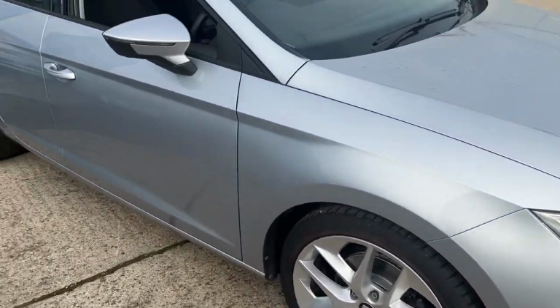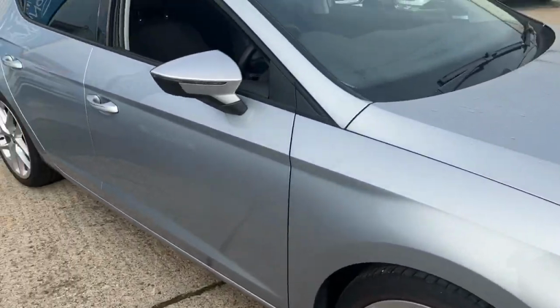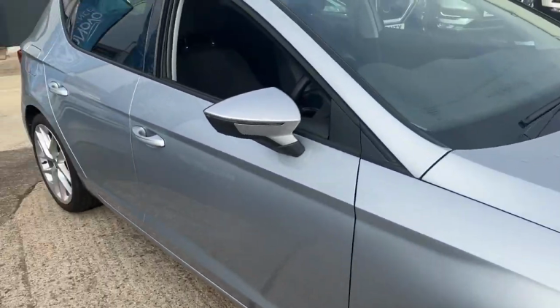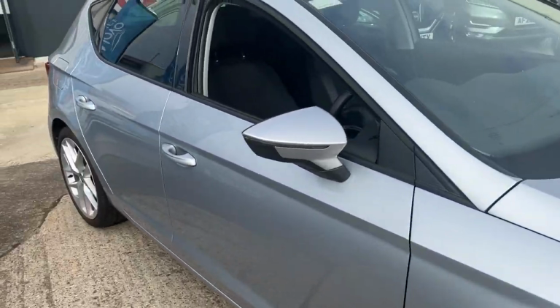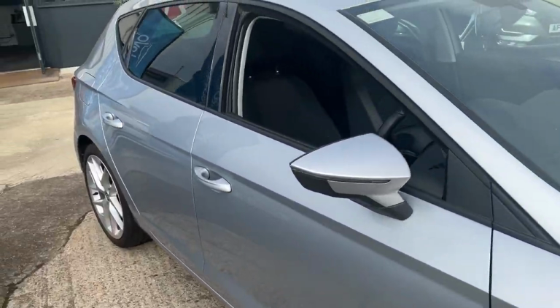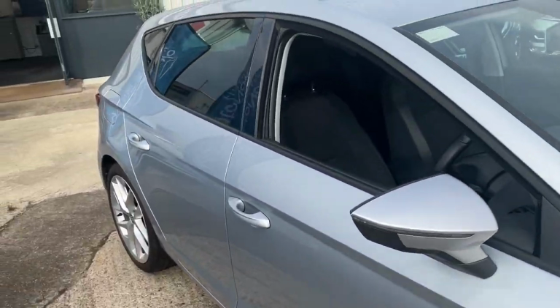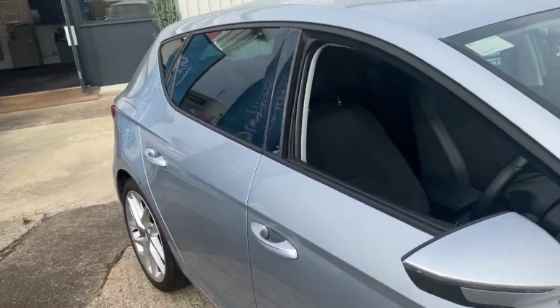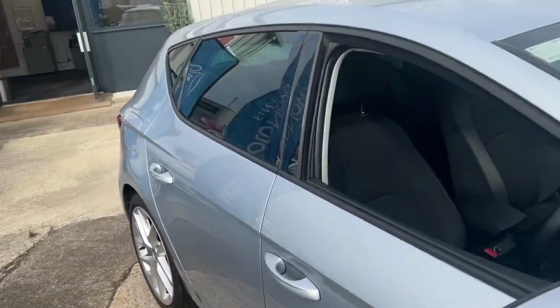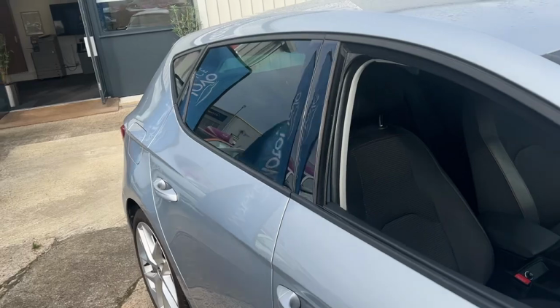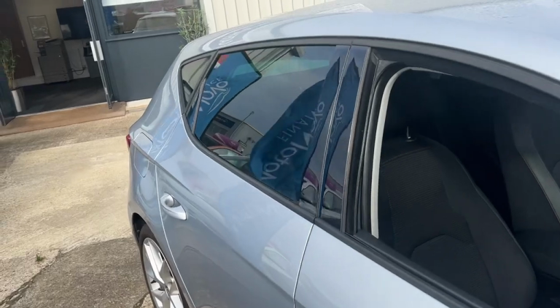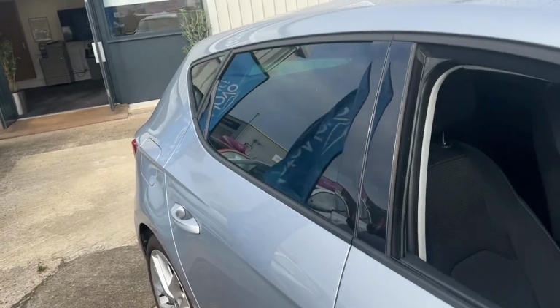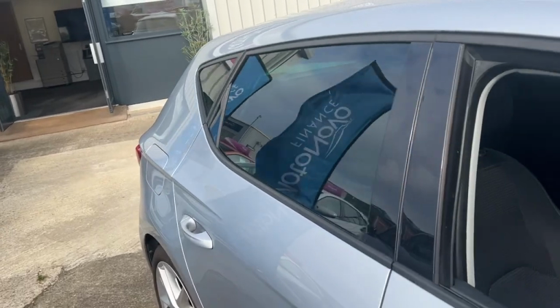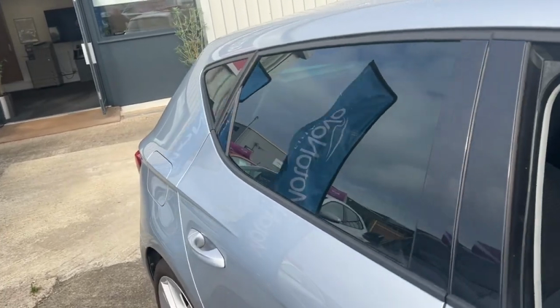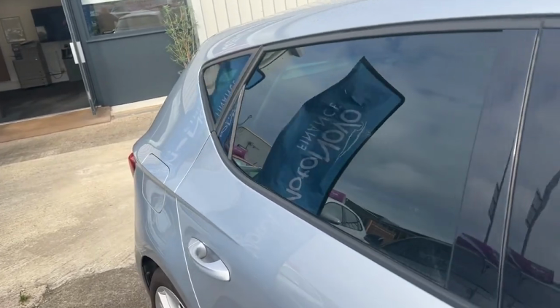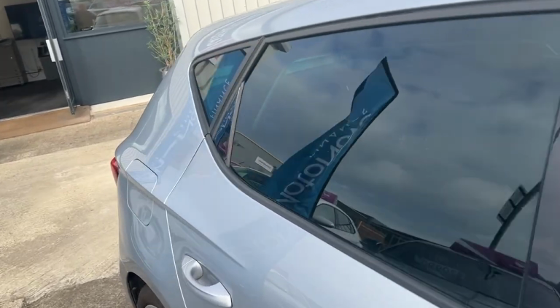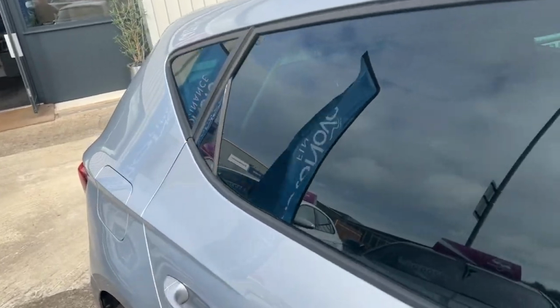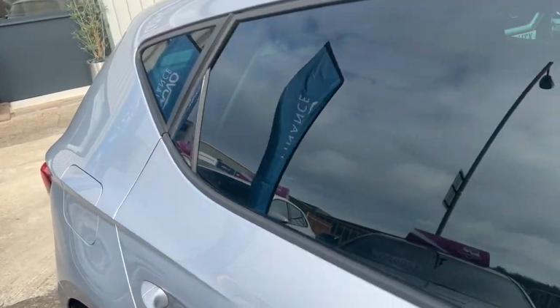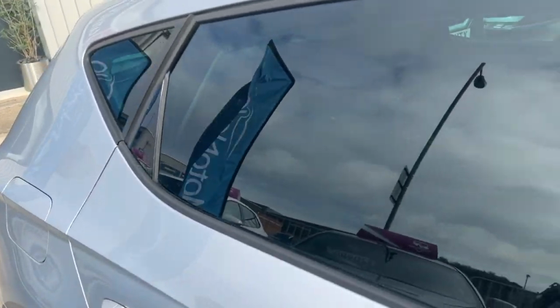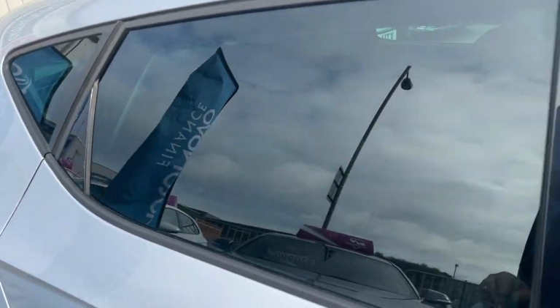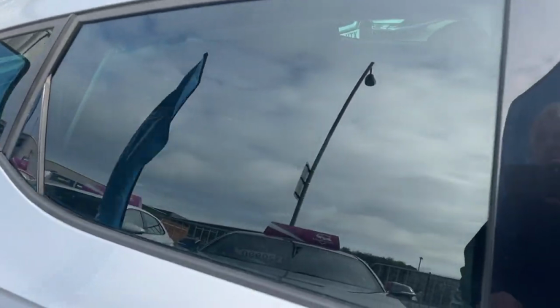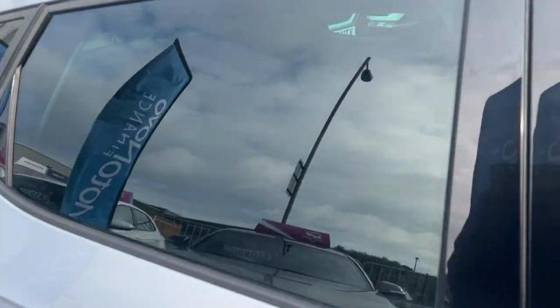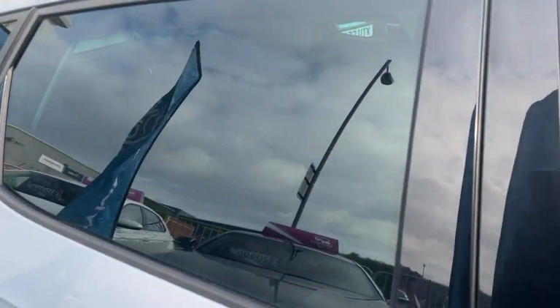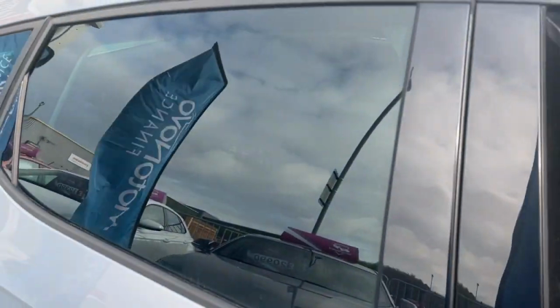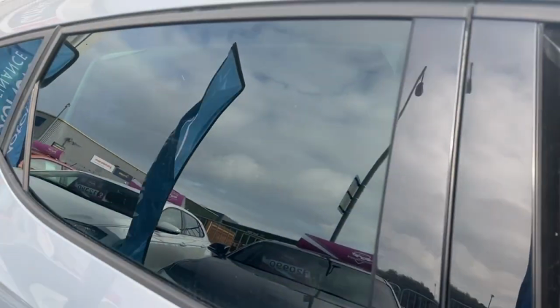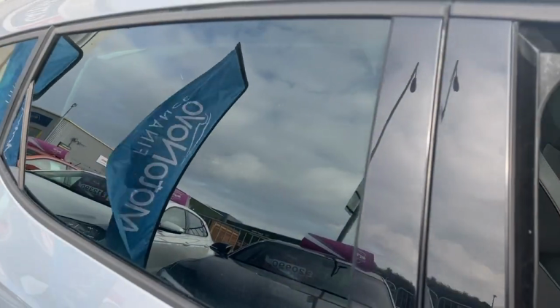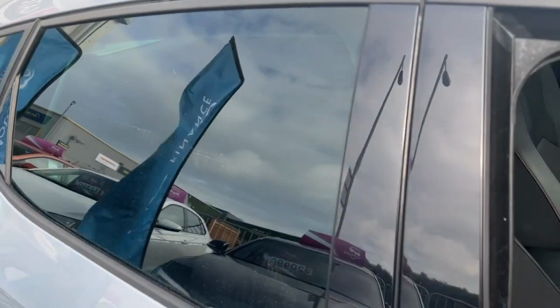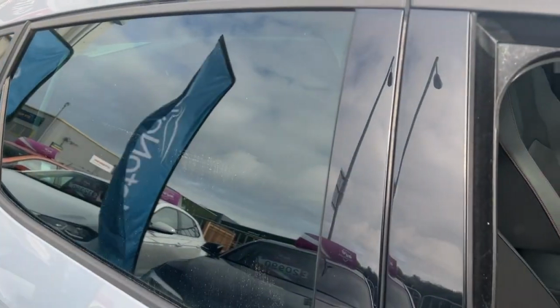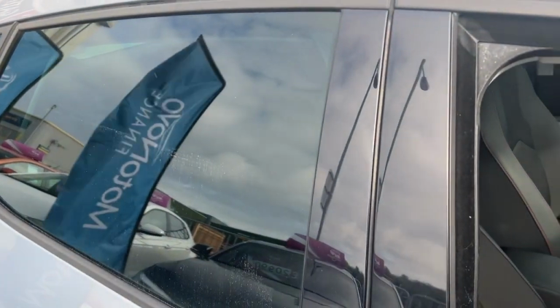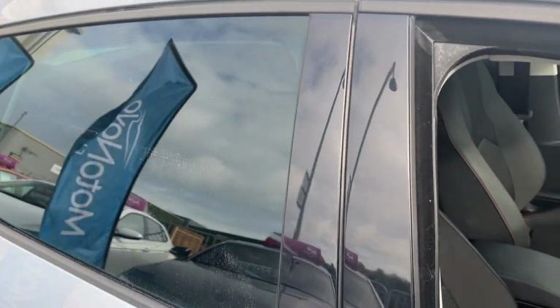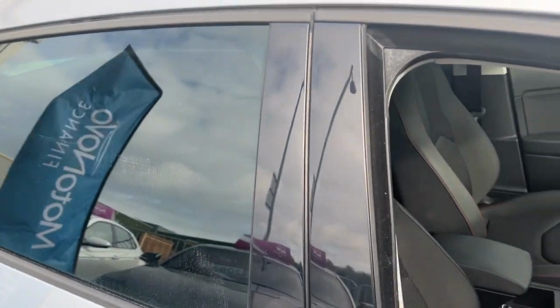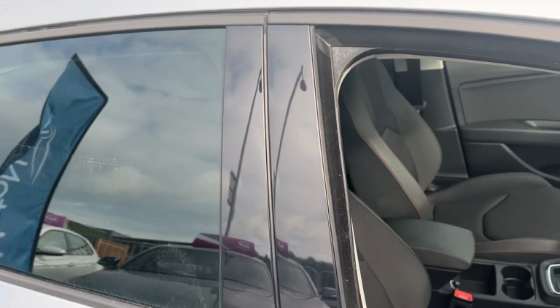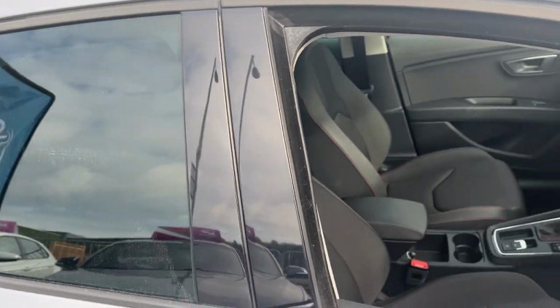Down at the rear we have larger 17-inch alloy wheels. Going to the back of the car, we've got privacy glass in the rear, adding to the sportiness as well as protecting the rear seat passengers and children.